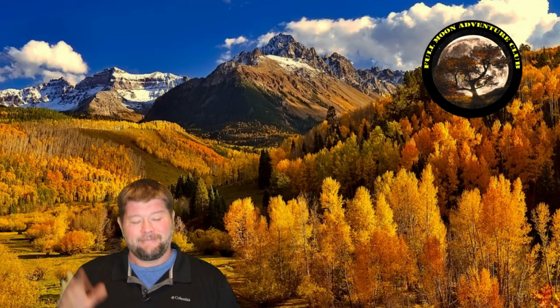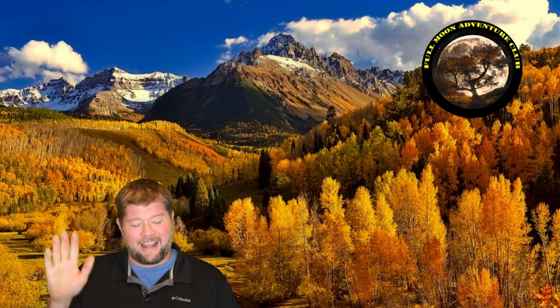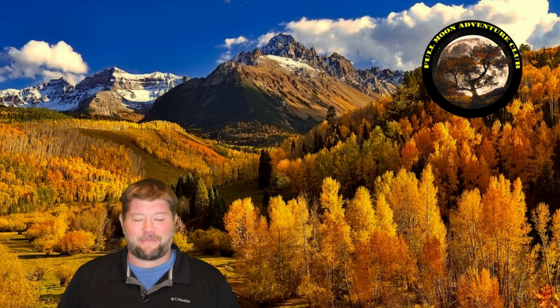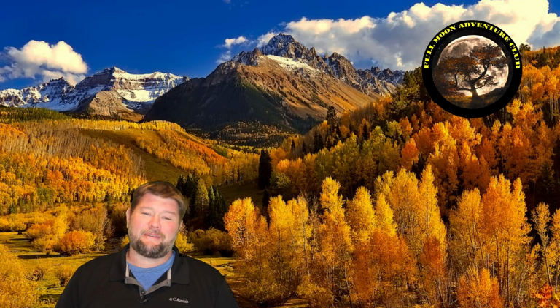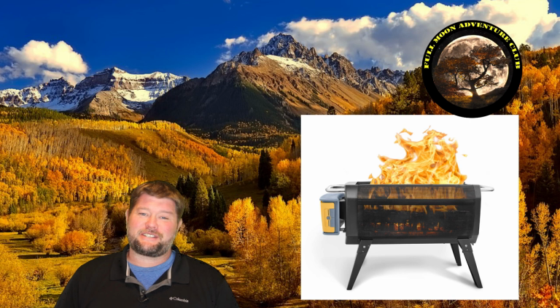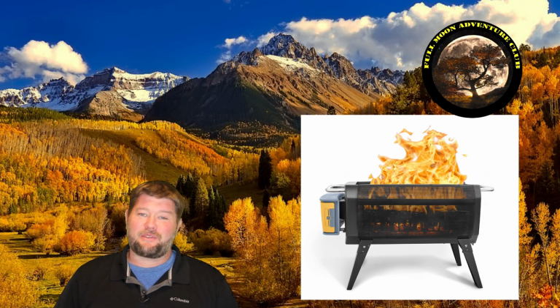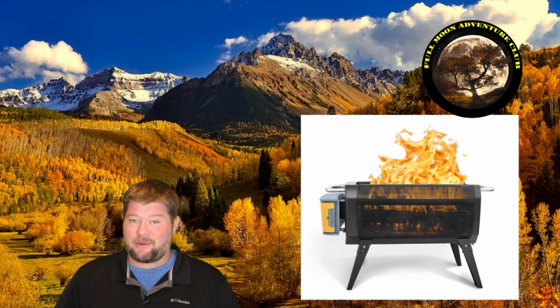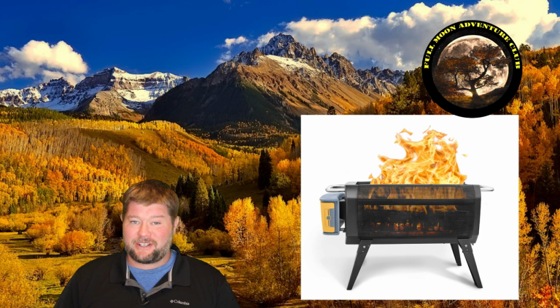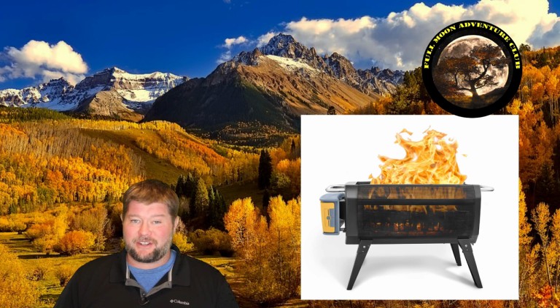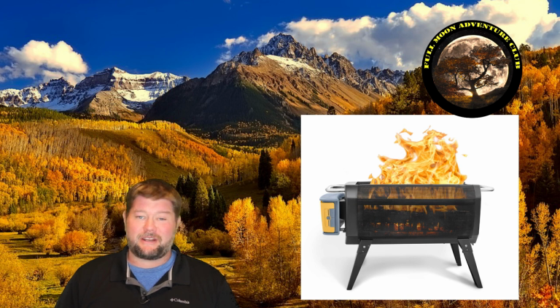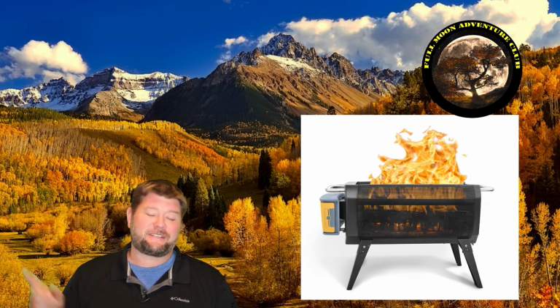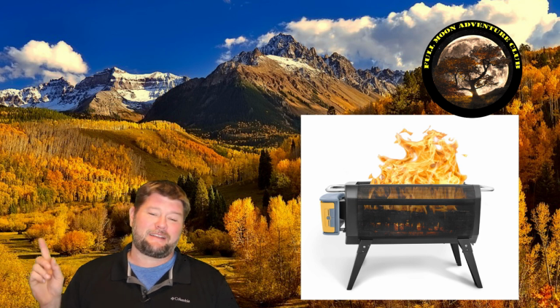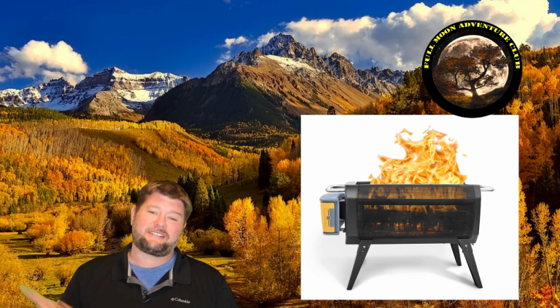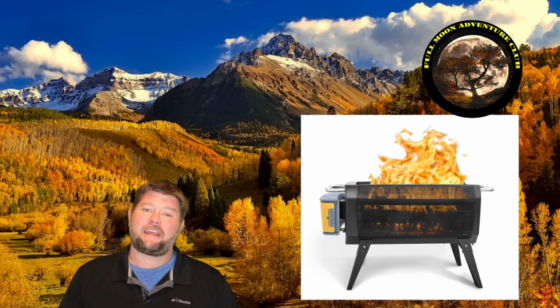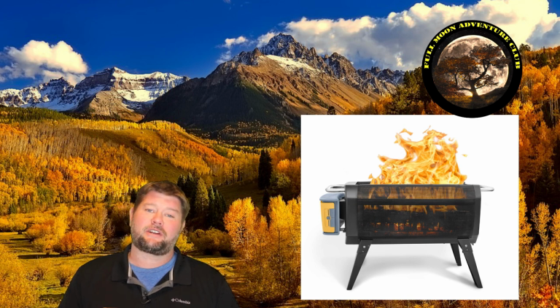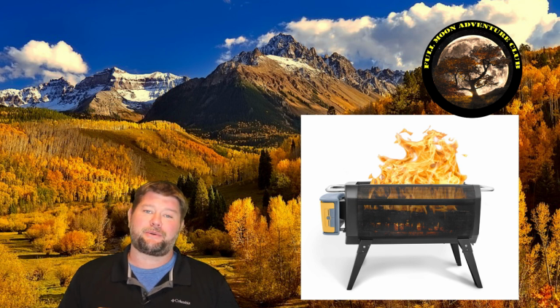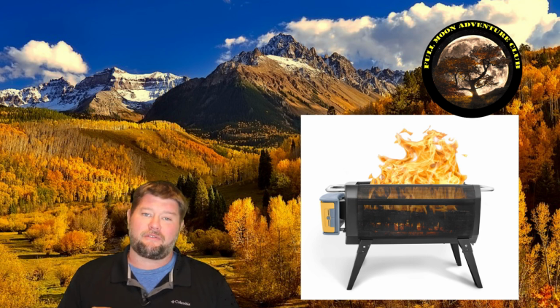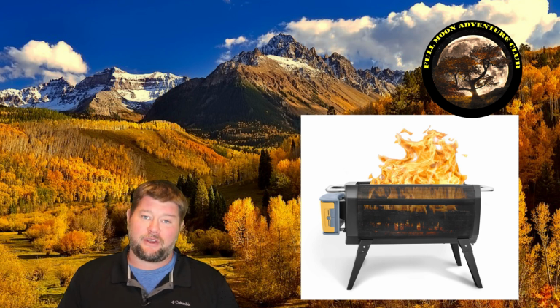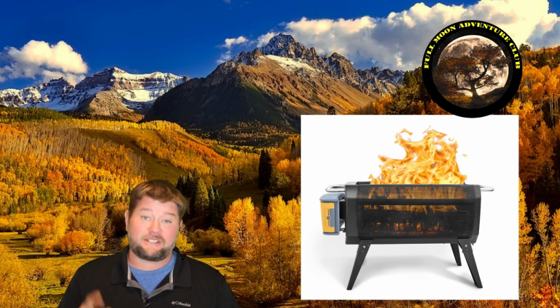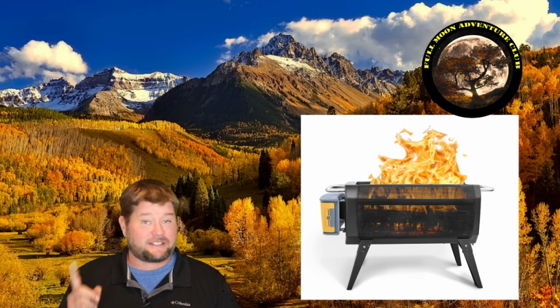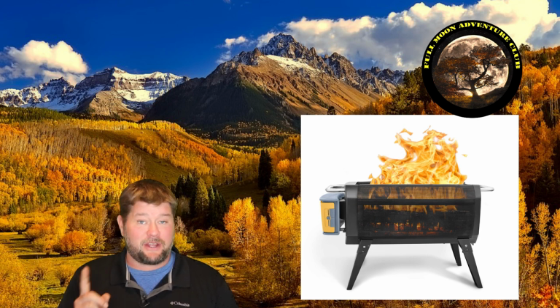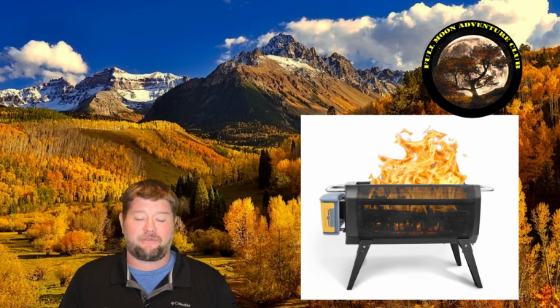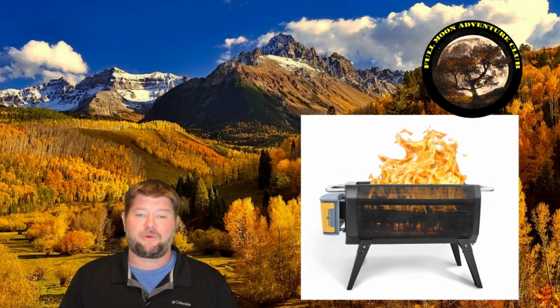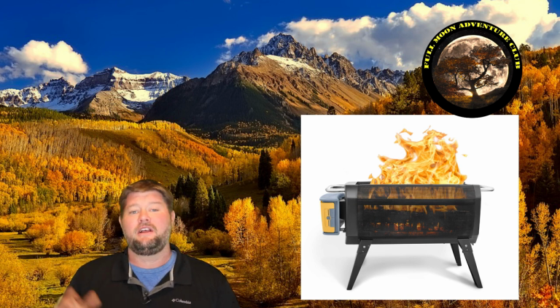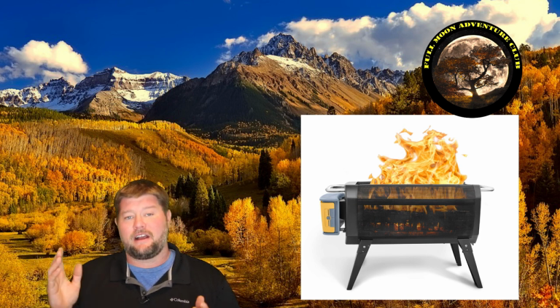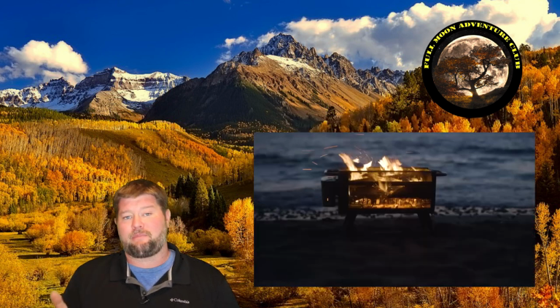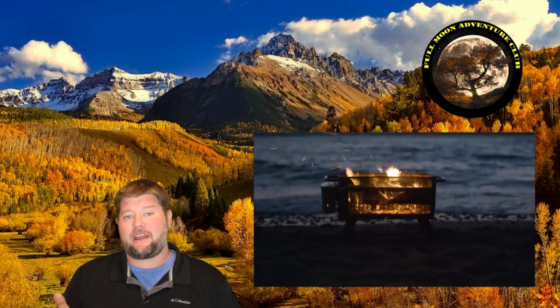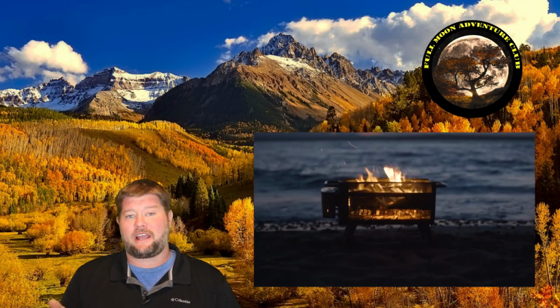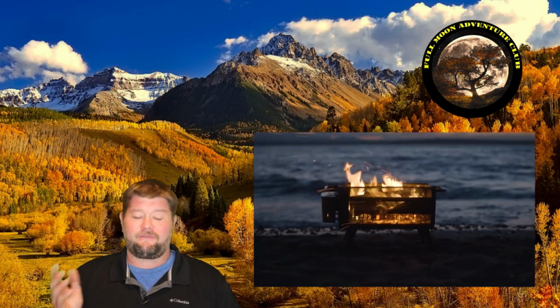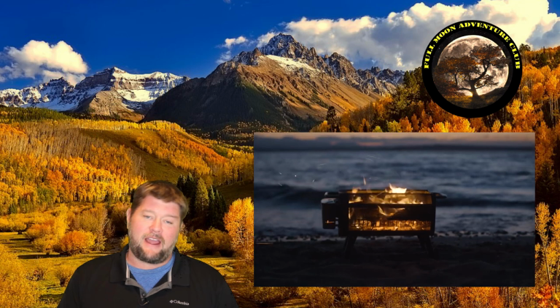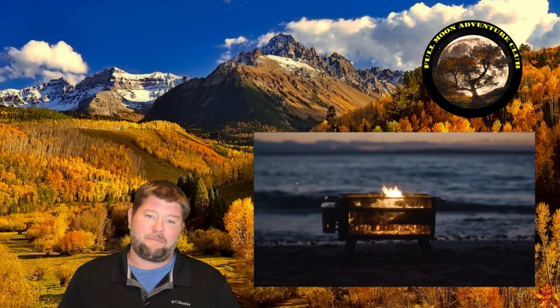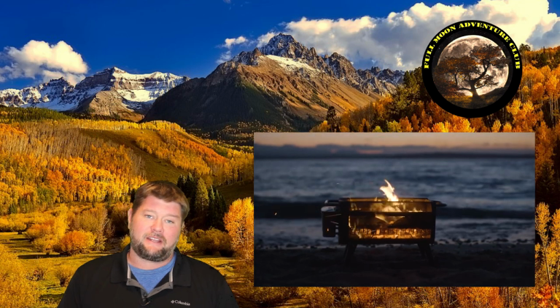Hi everybody, my name is Jim with Full Moon Adventure Club and I'm excited because today we're going to do a six-month review of the BioLite Fire Pit.